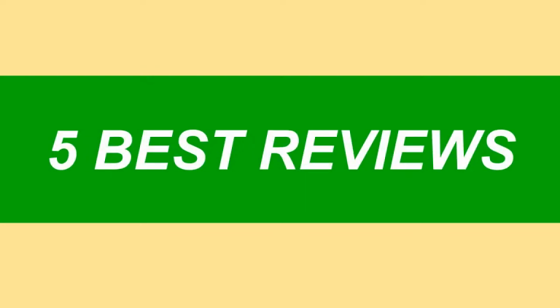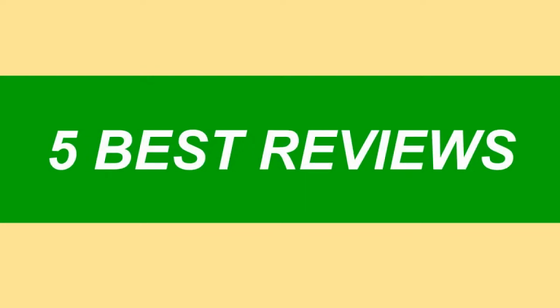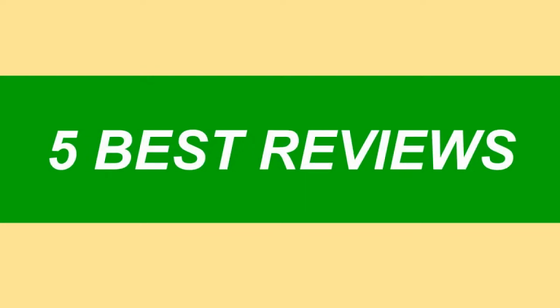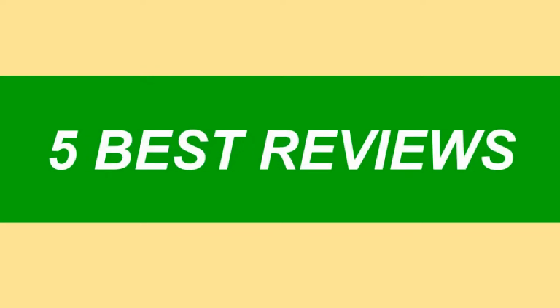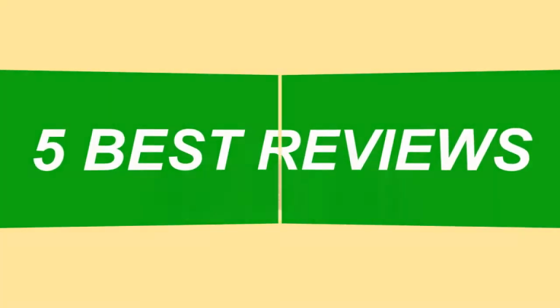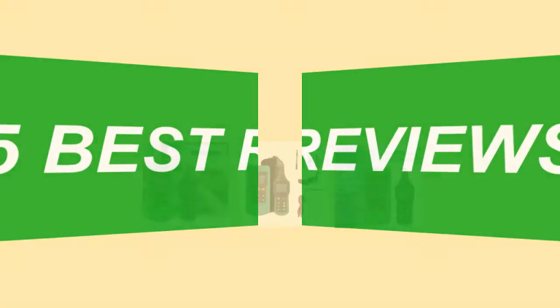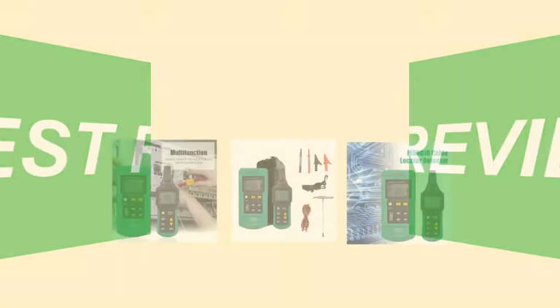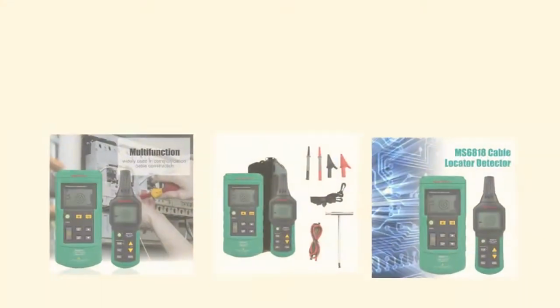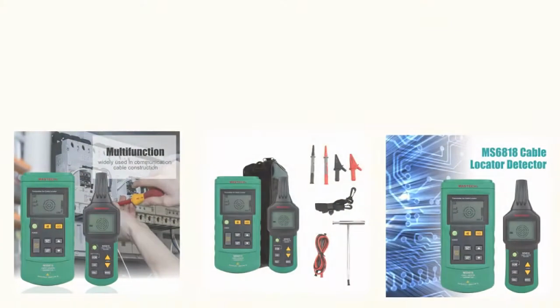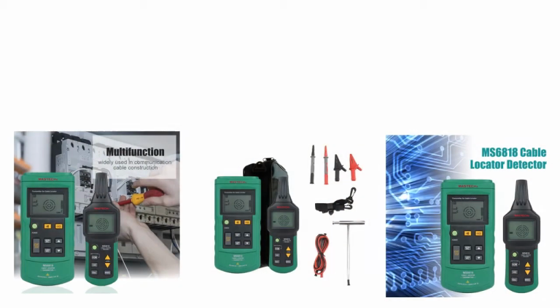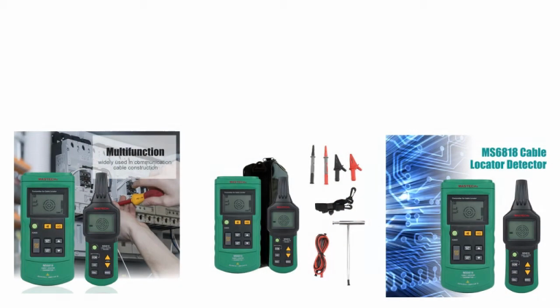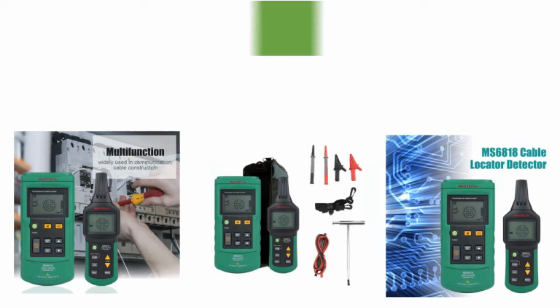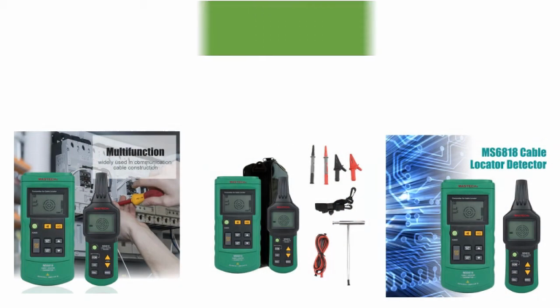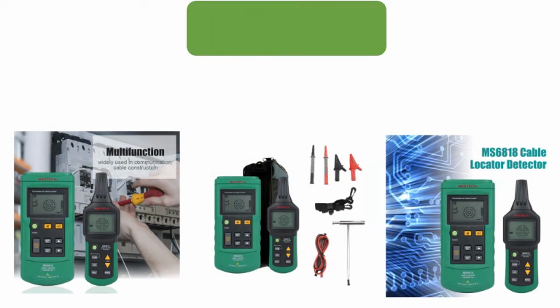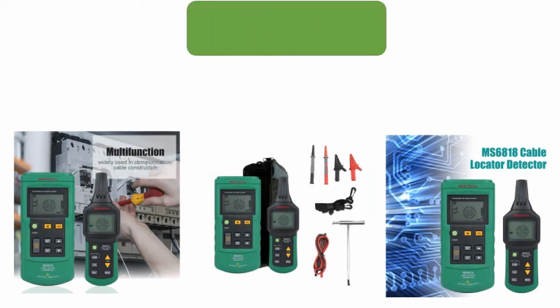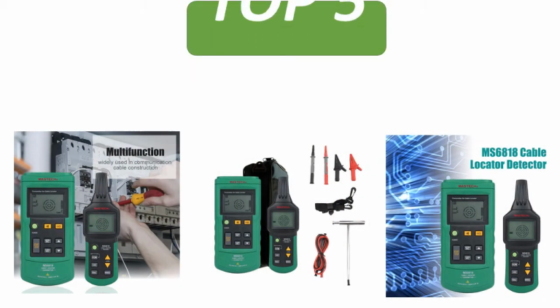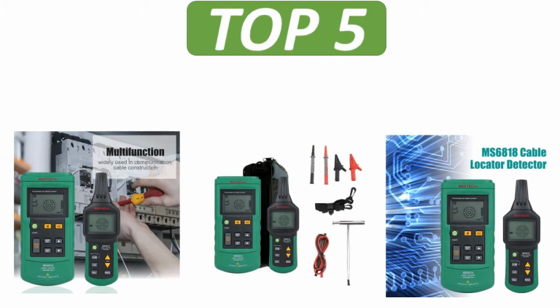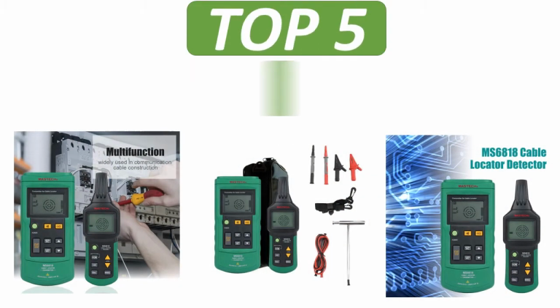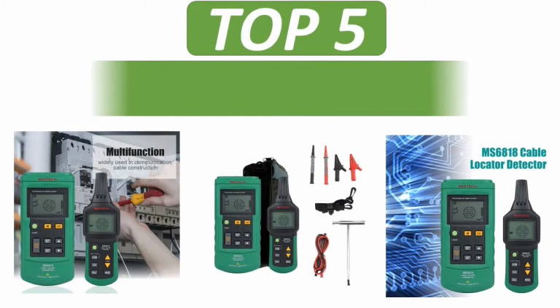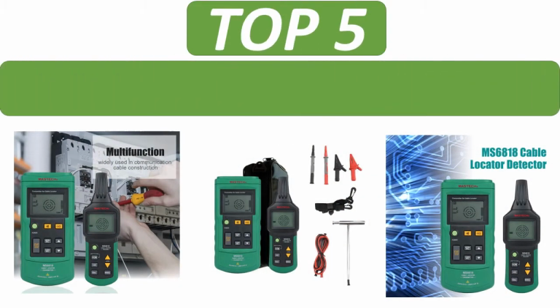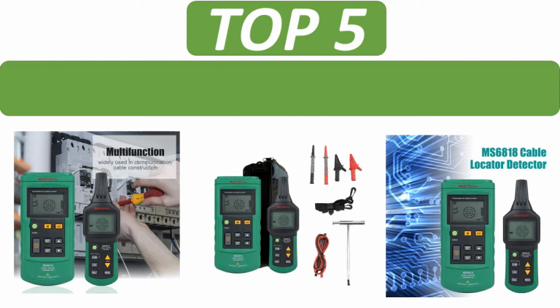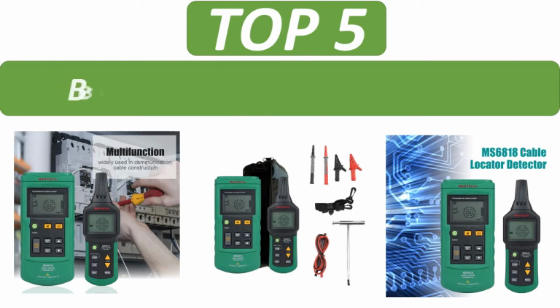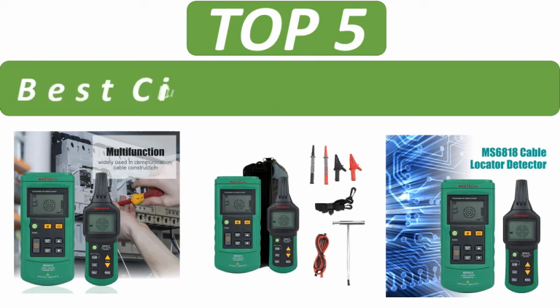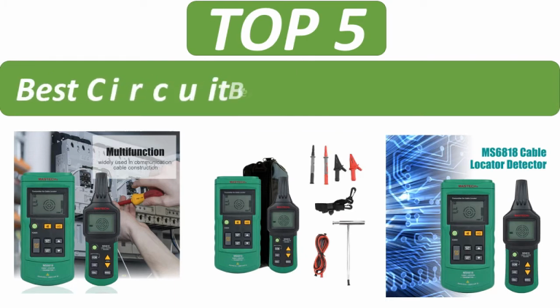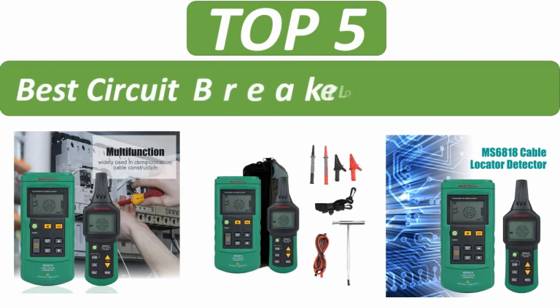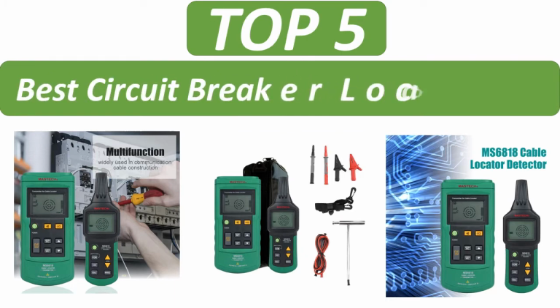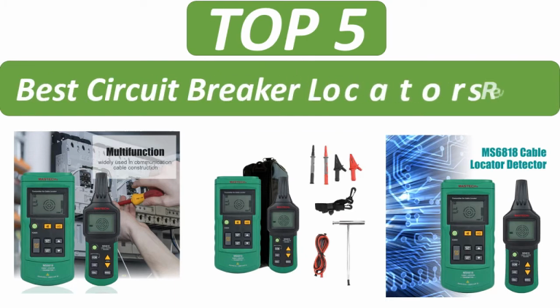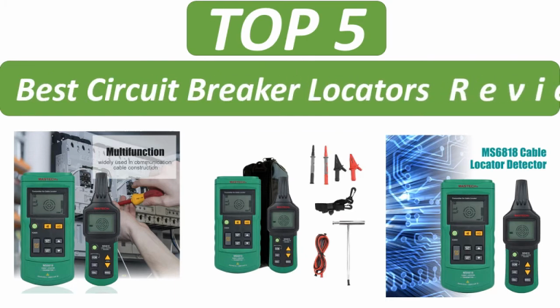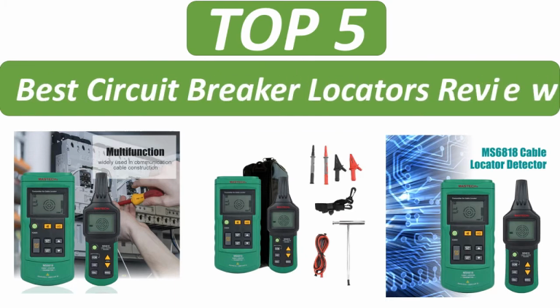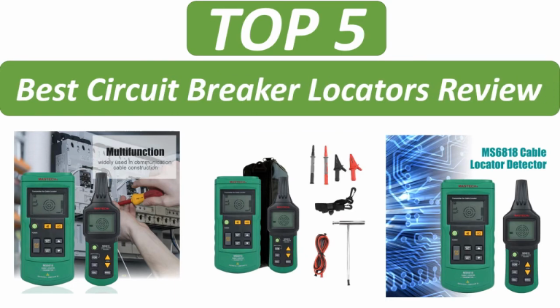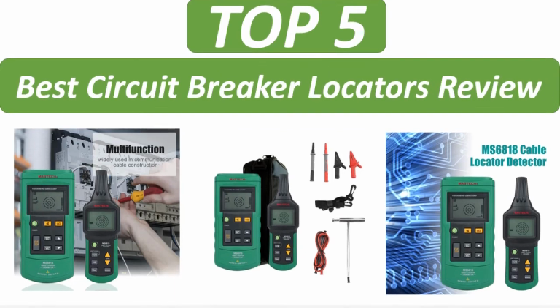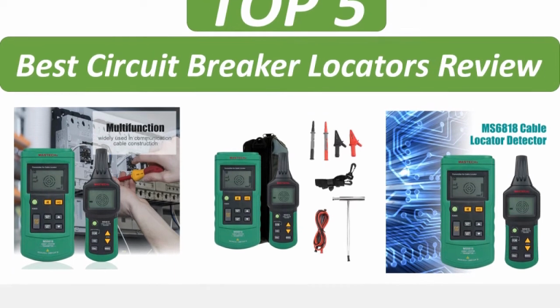5 best reviews. Top 5 best product review channel.